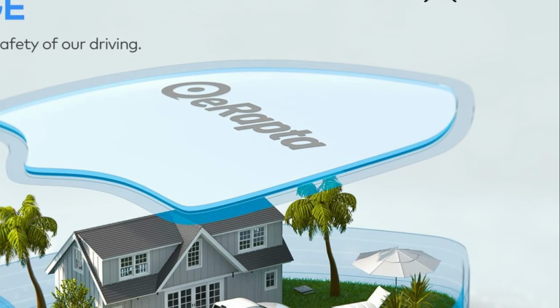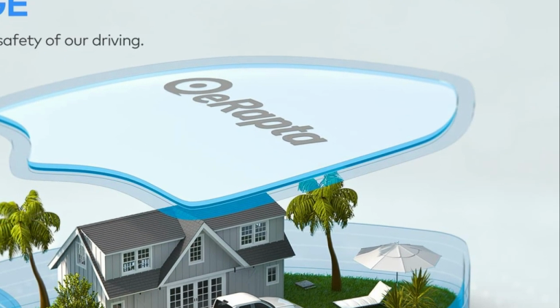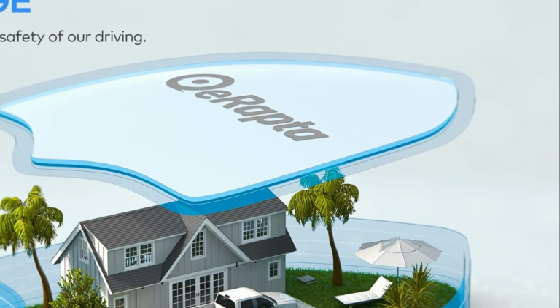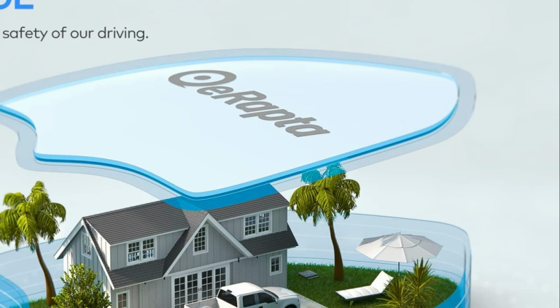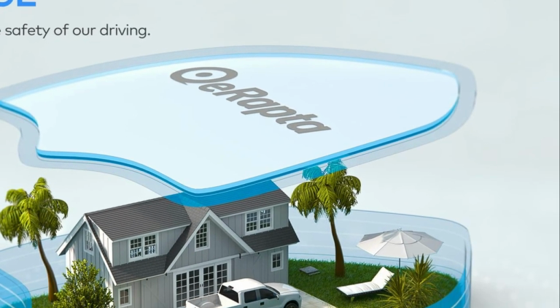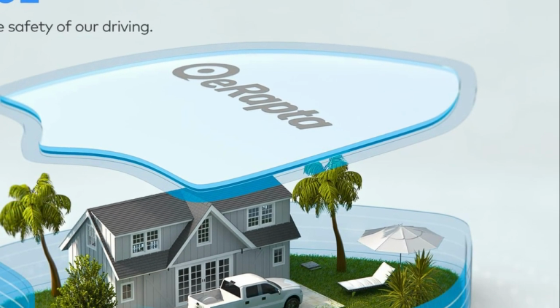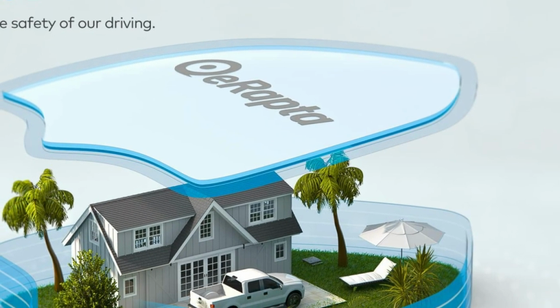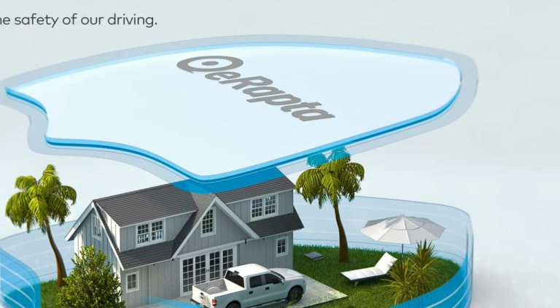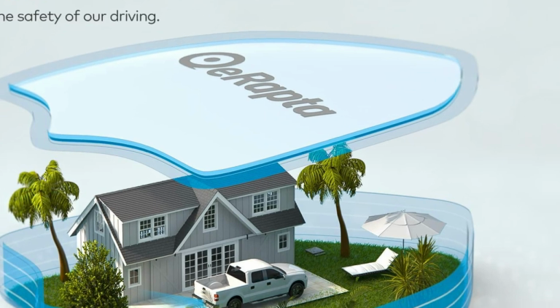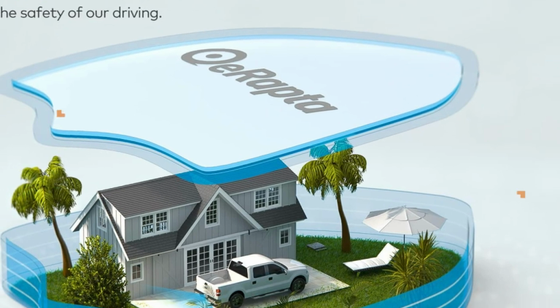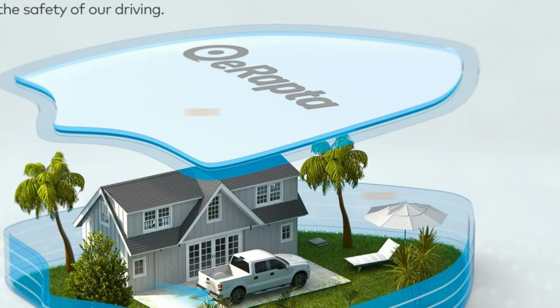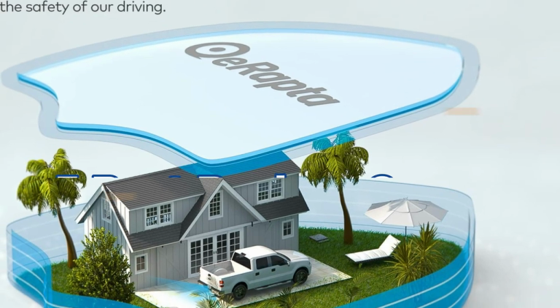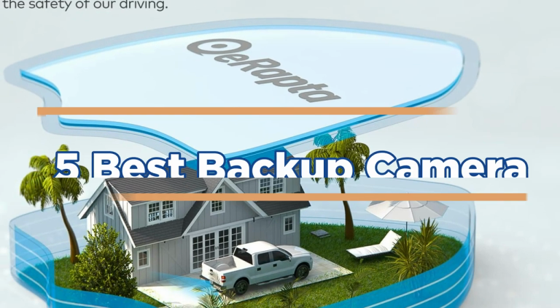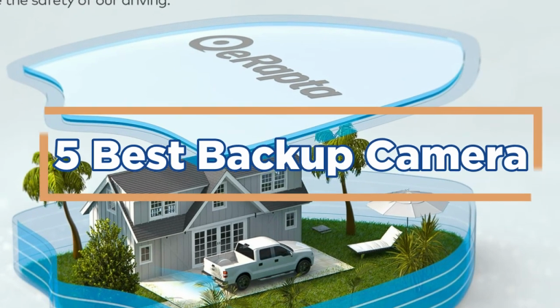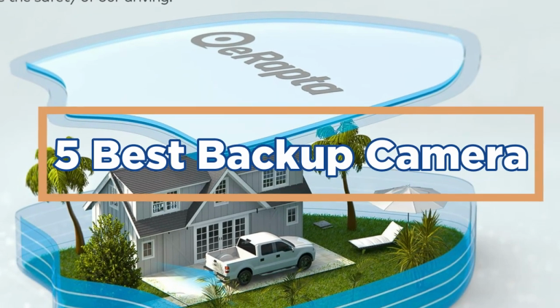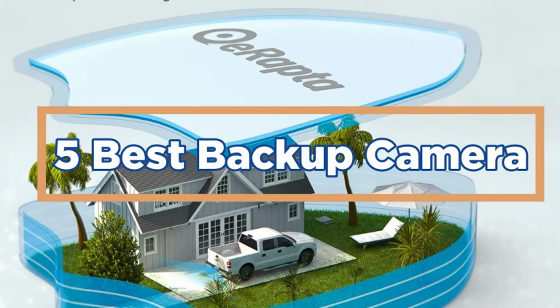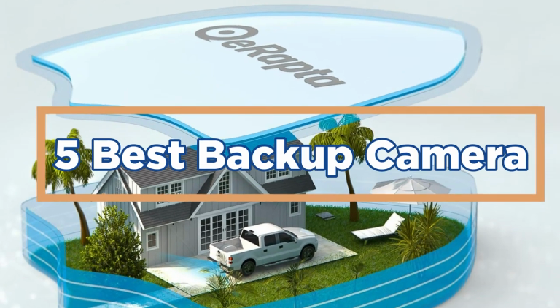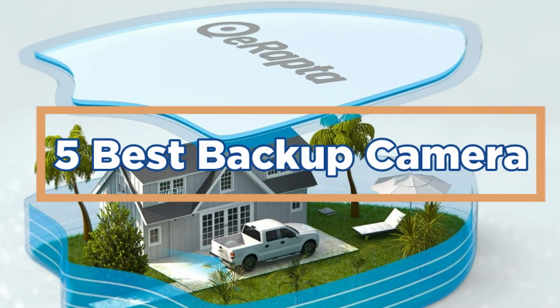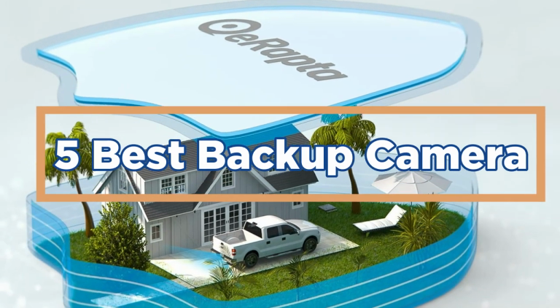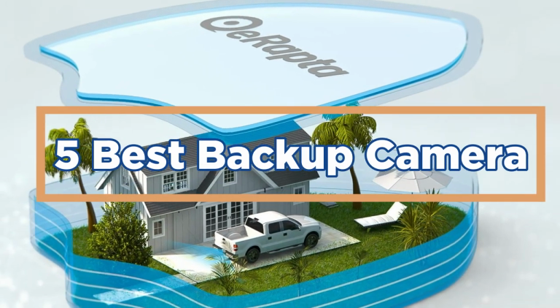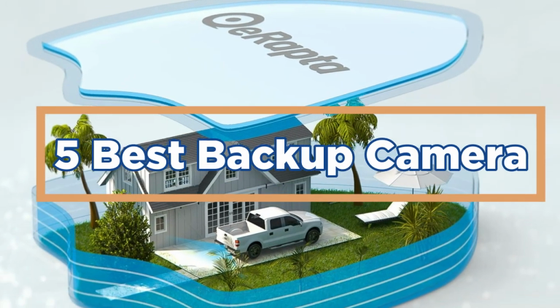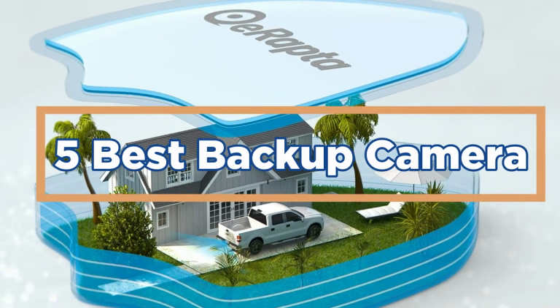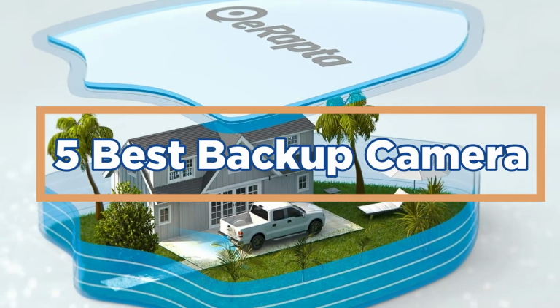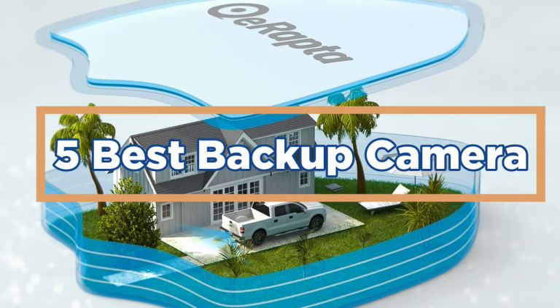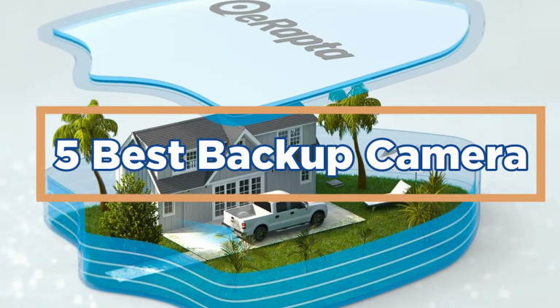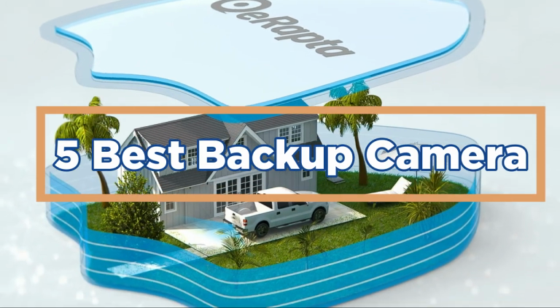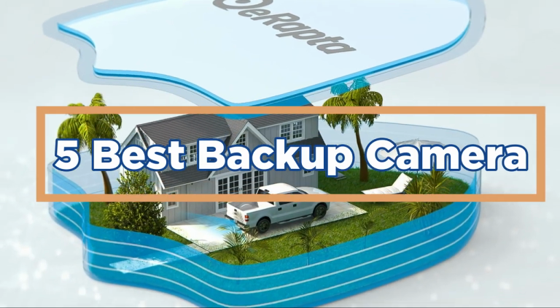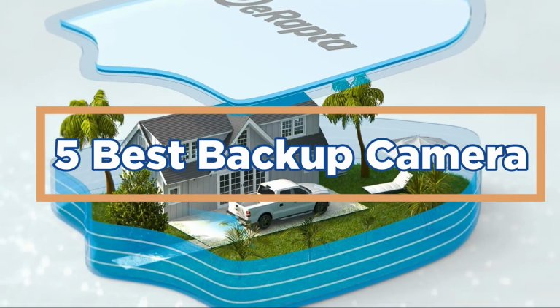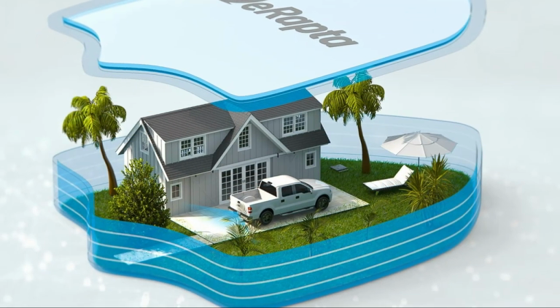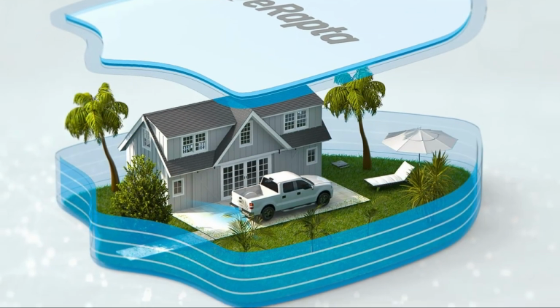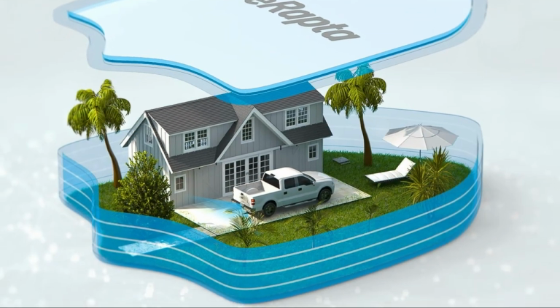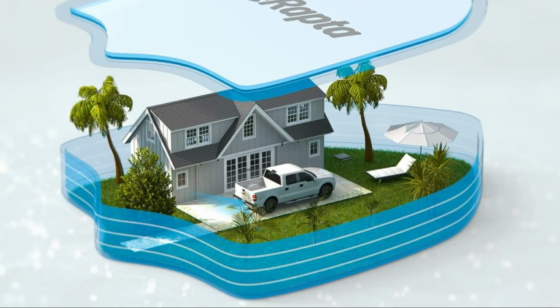In today's video, we will show you the top 5 best backup cameras. So, let's get started.